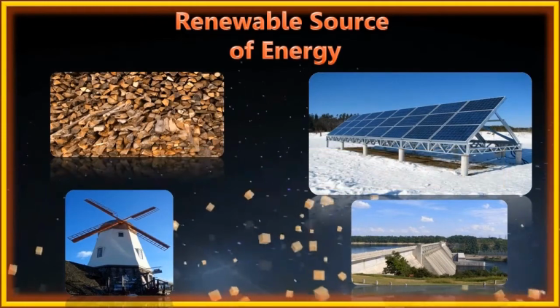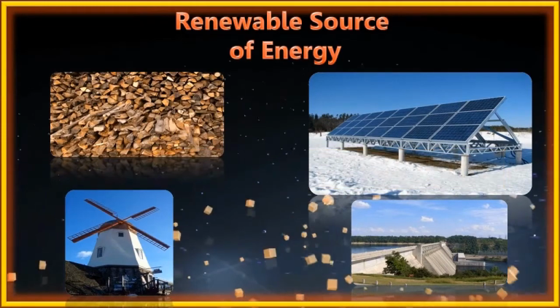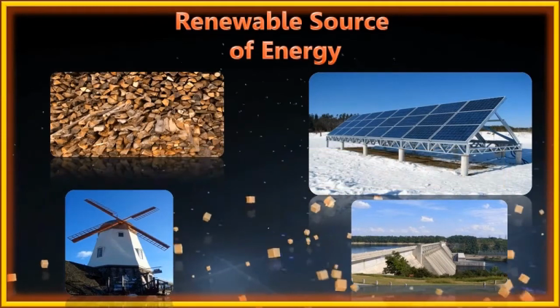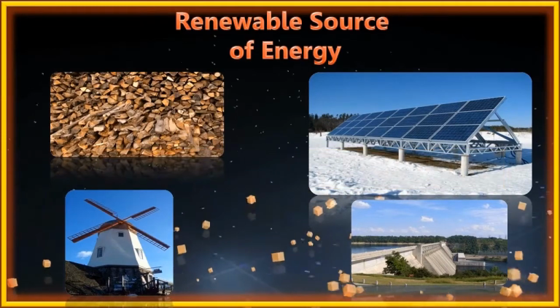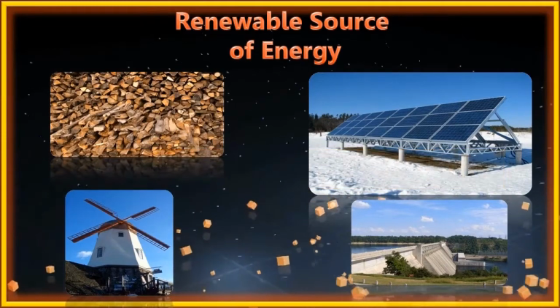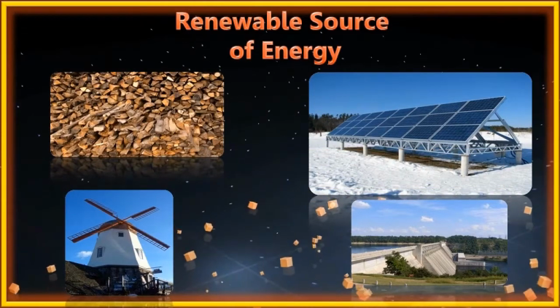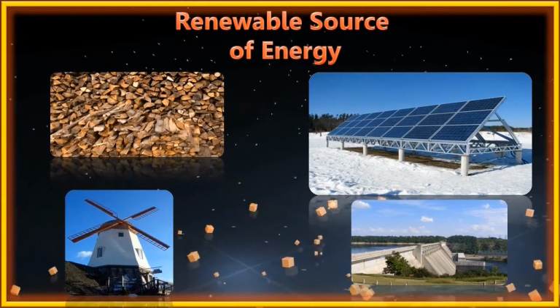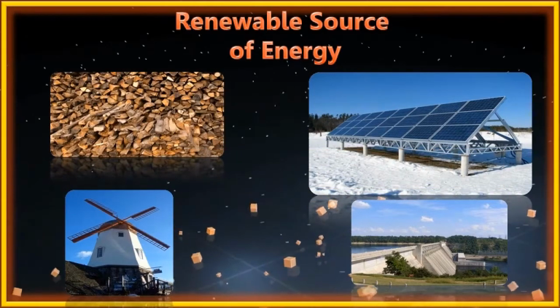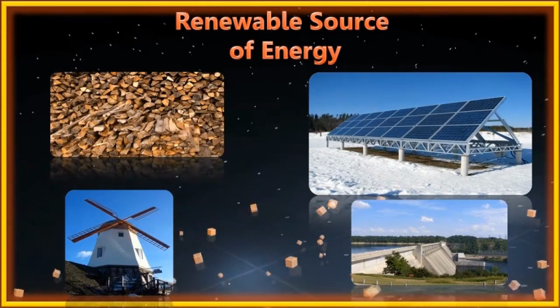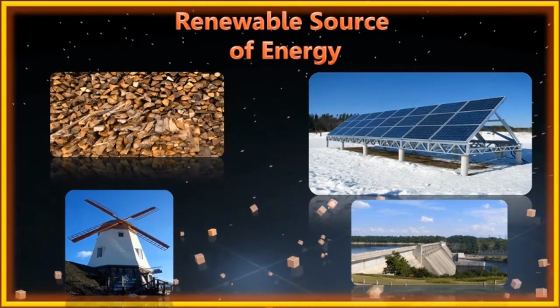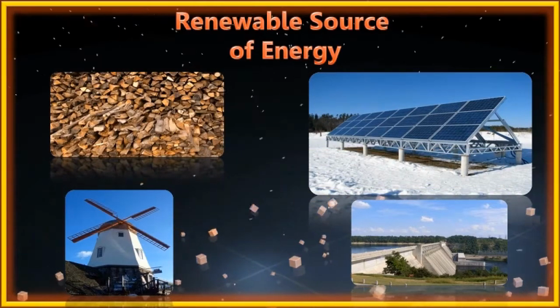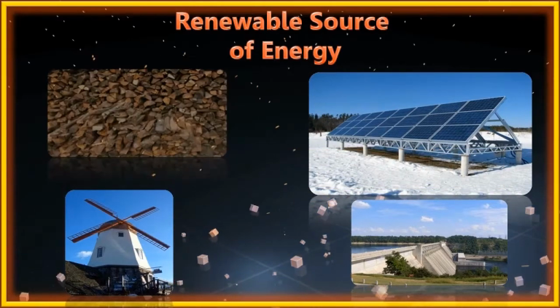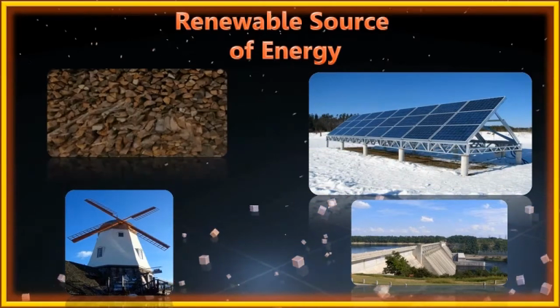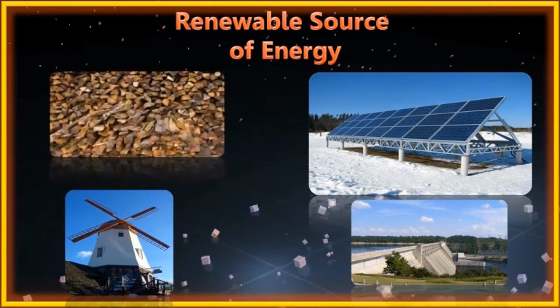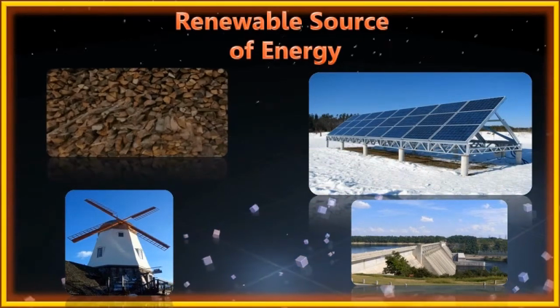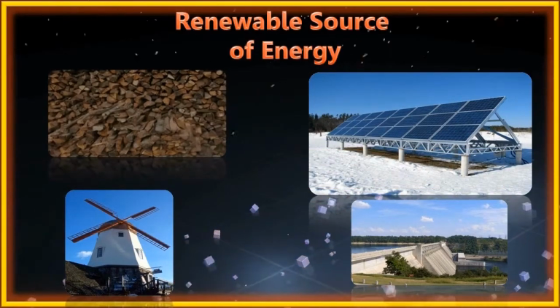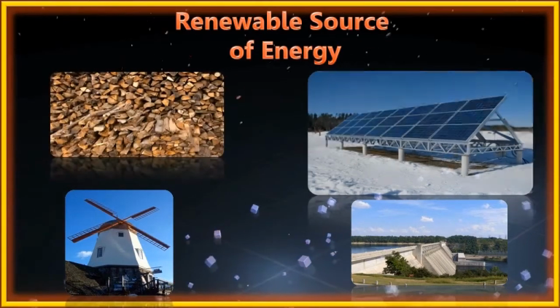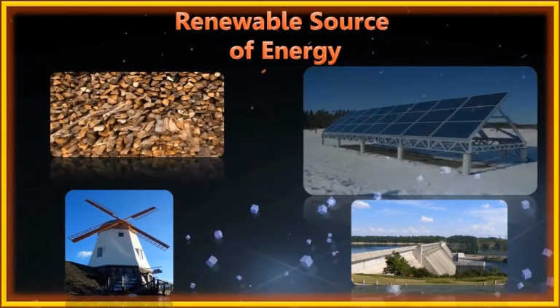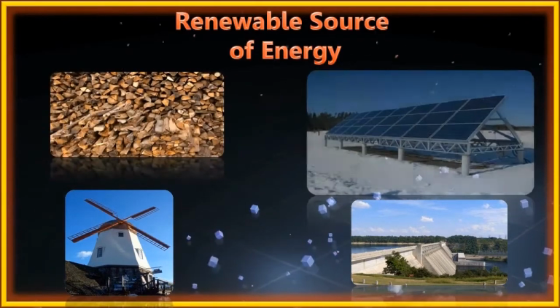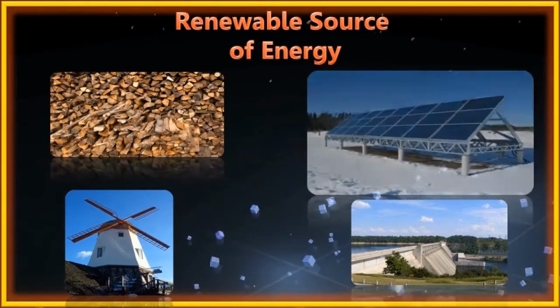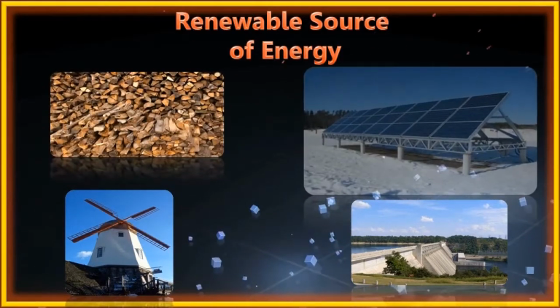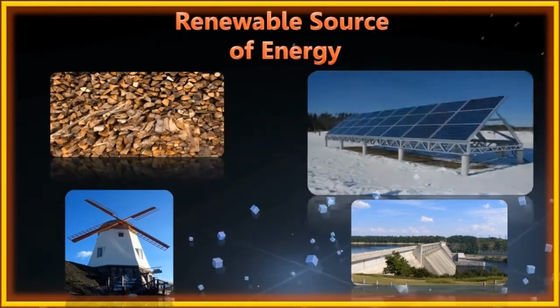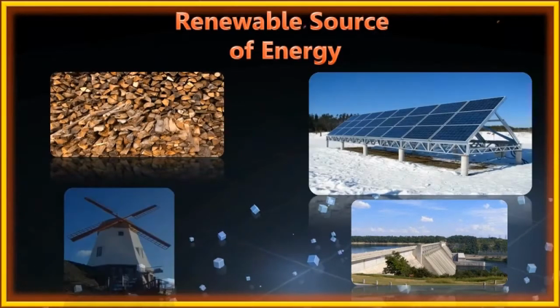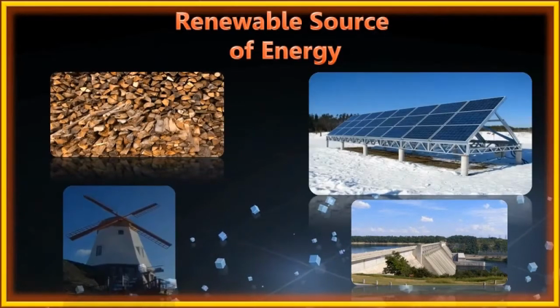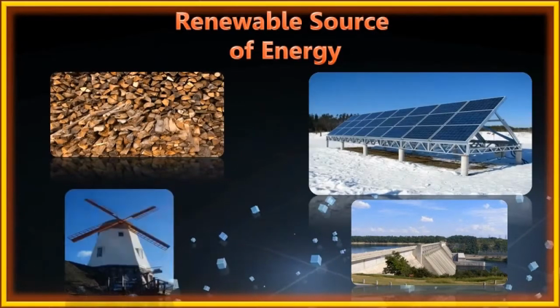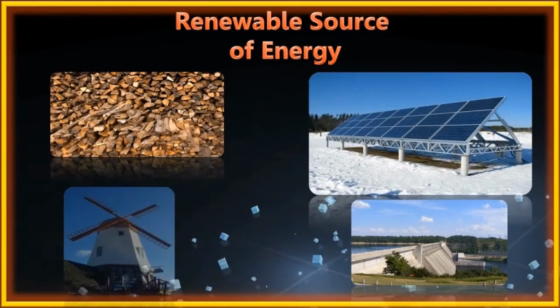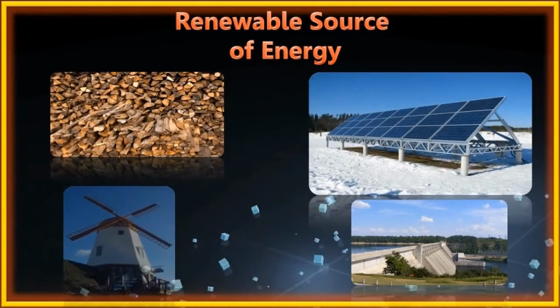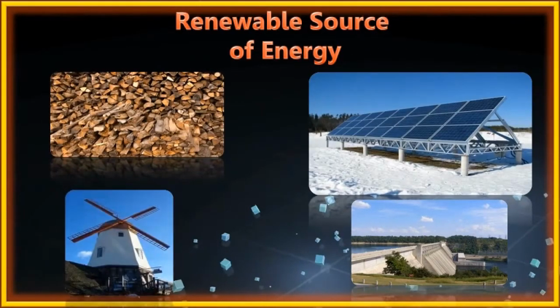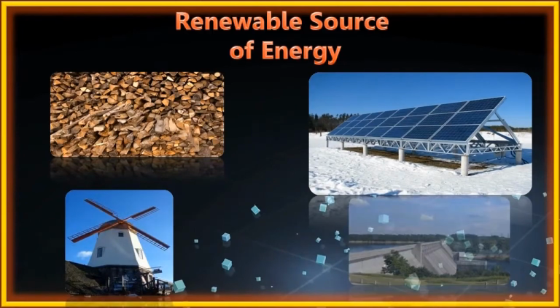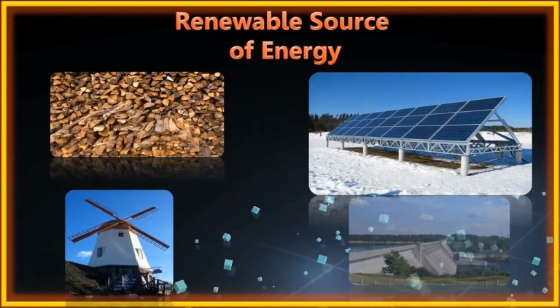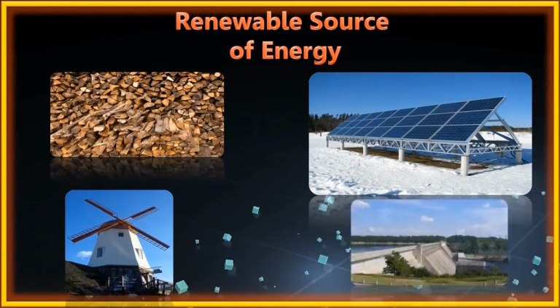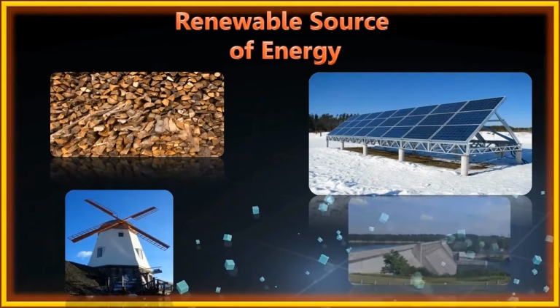Examples of renewable sources of energy include wood, solar cells, windmills, and hydroelectricity dams.